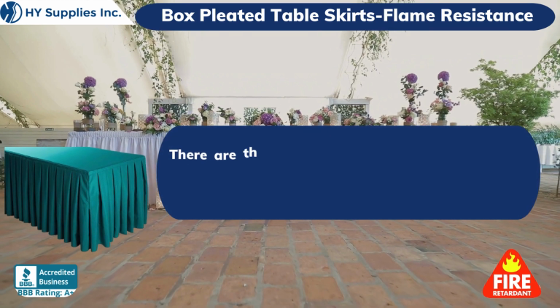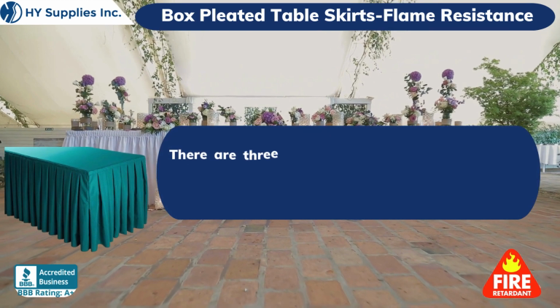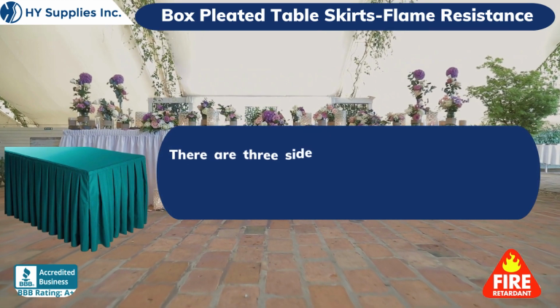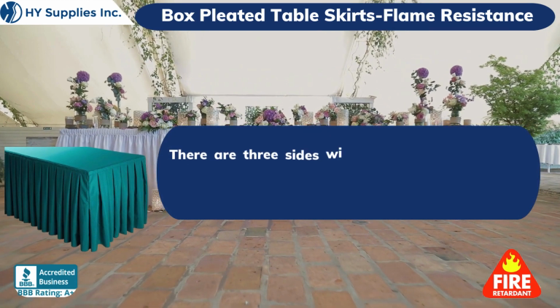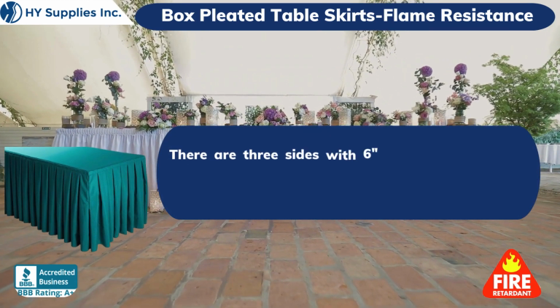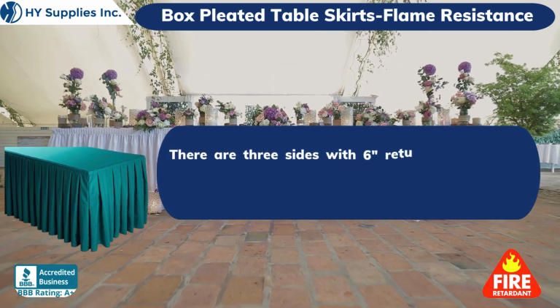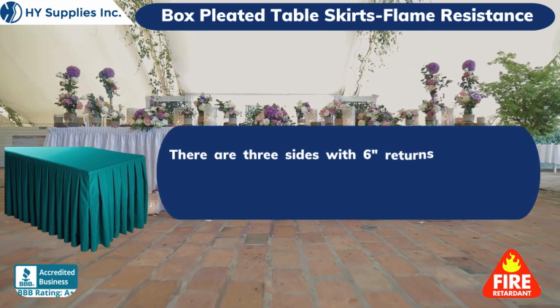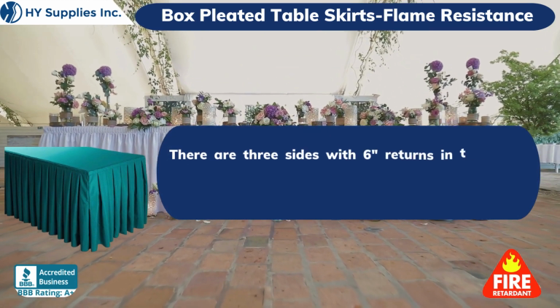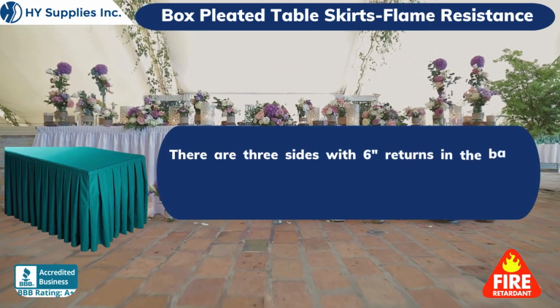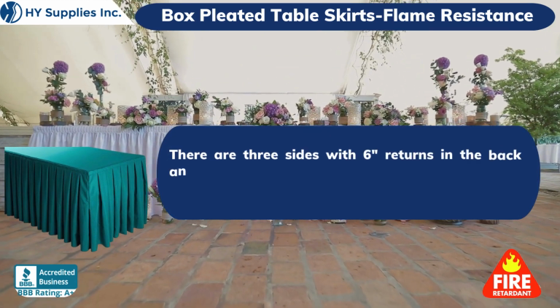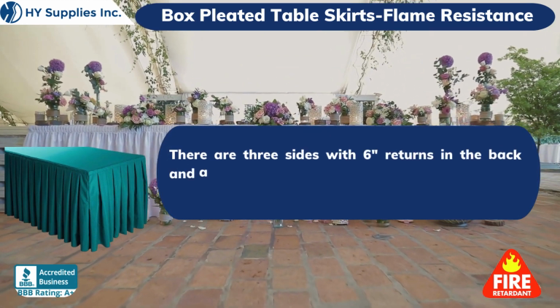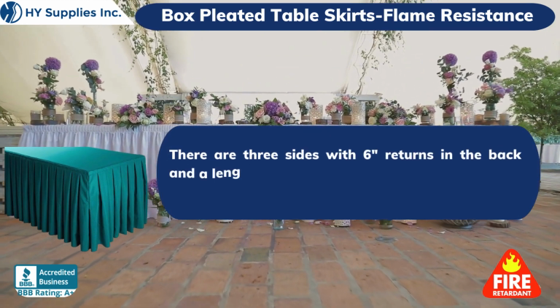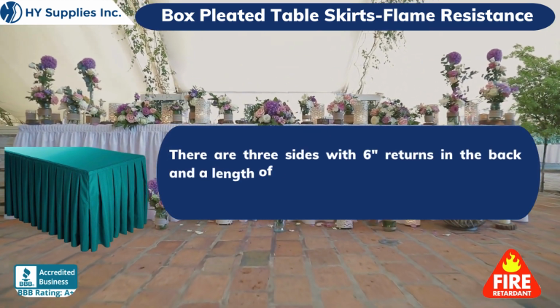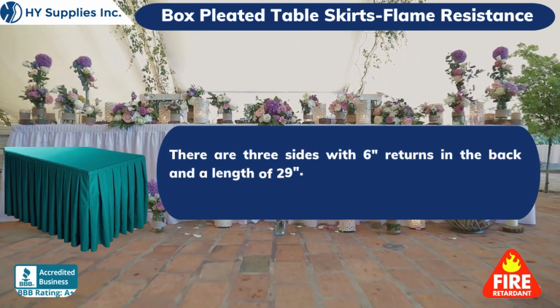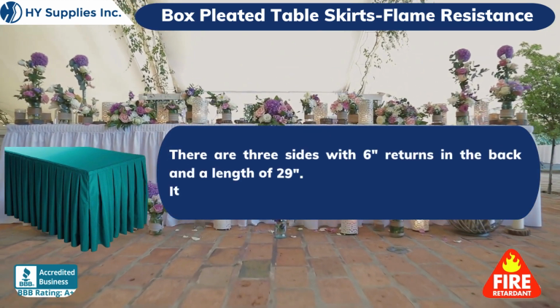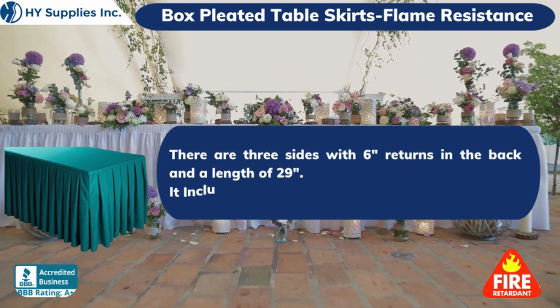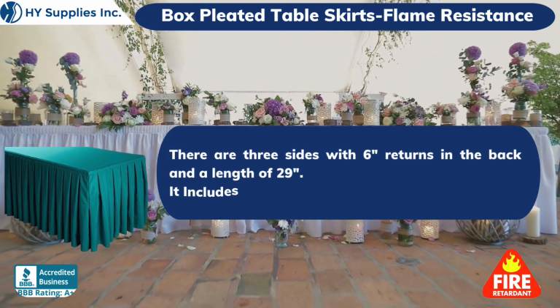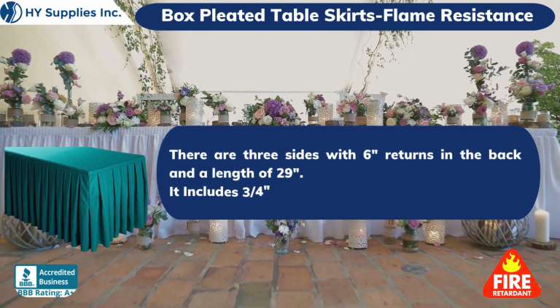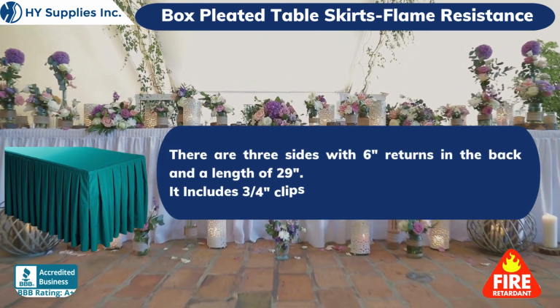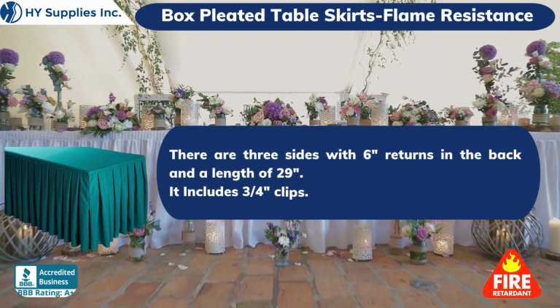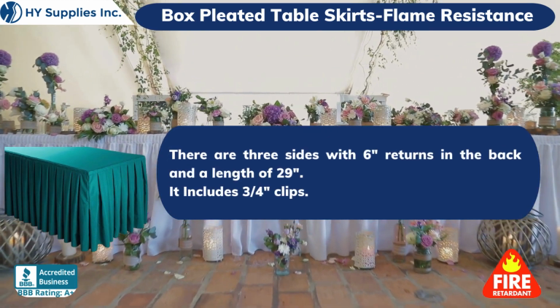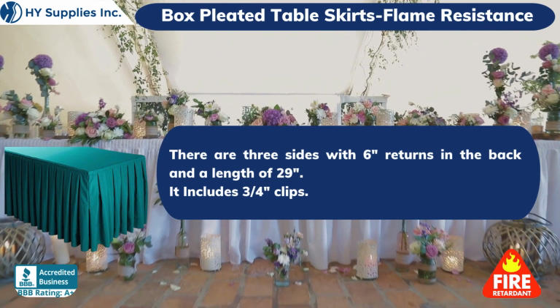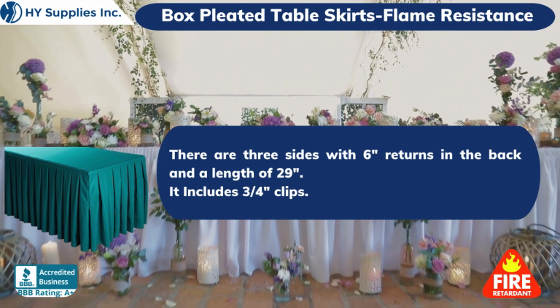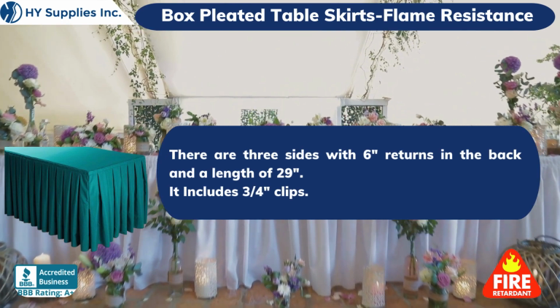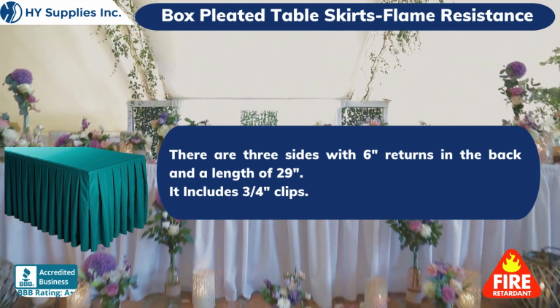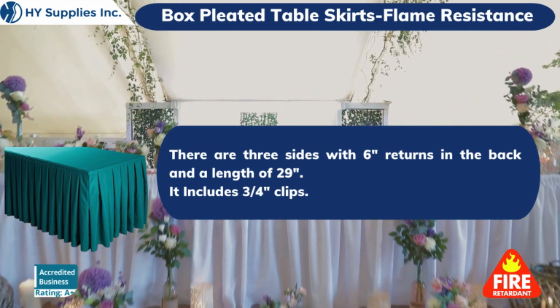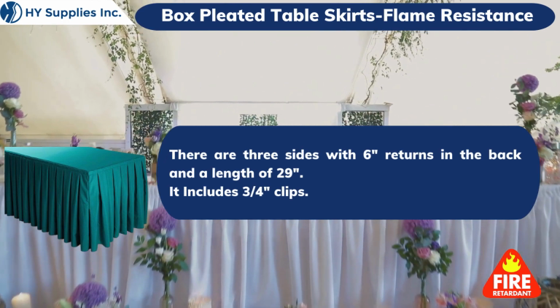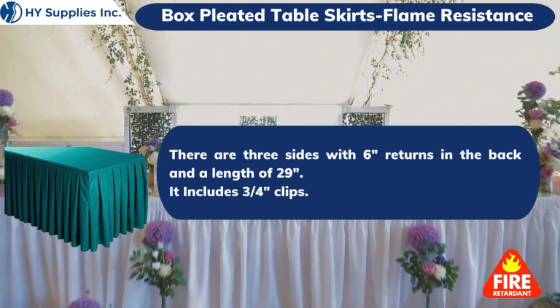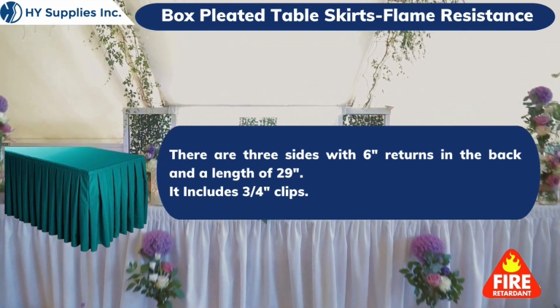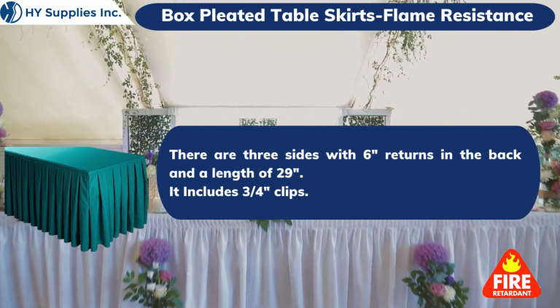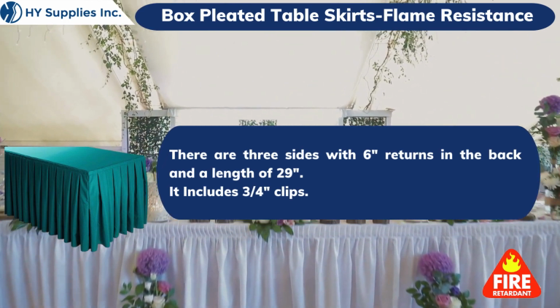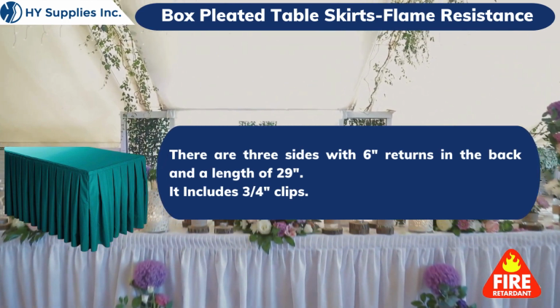There are three sides with 6-inch returns in the back and a length of 29 inches. It includes 3 of 4-inch clips.